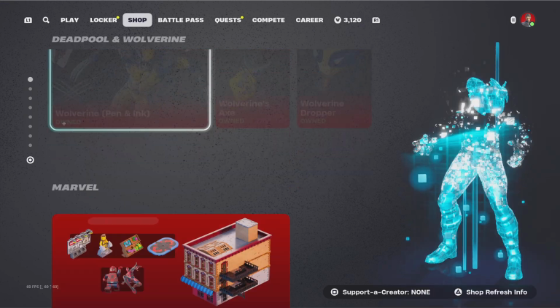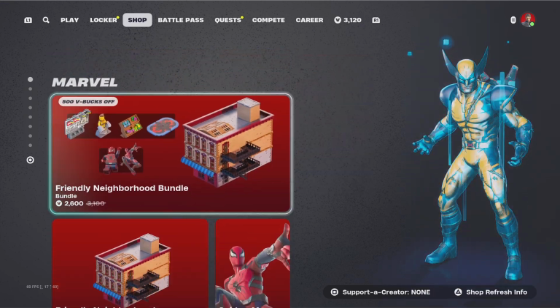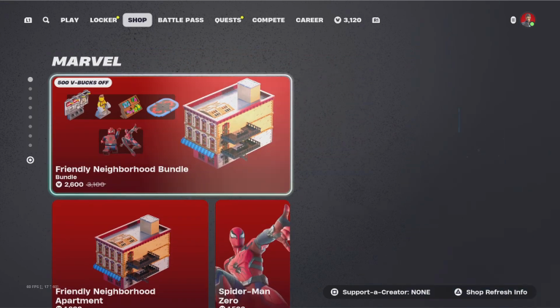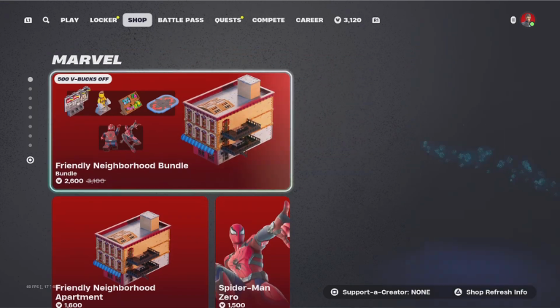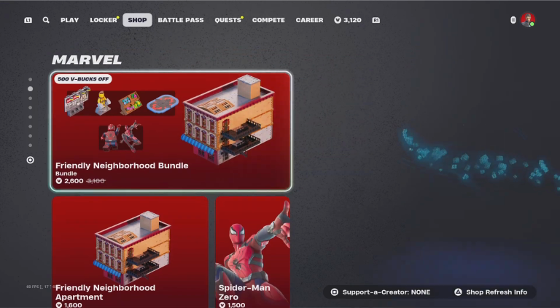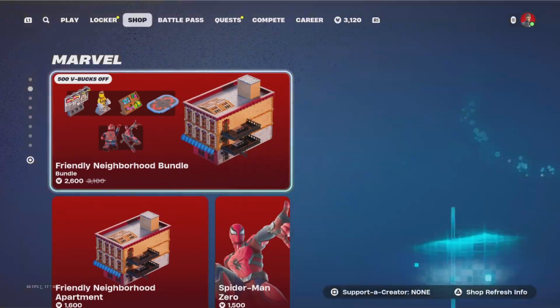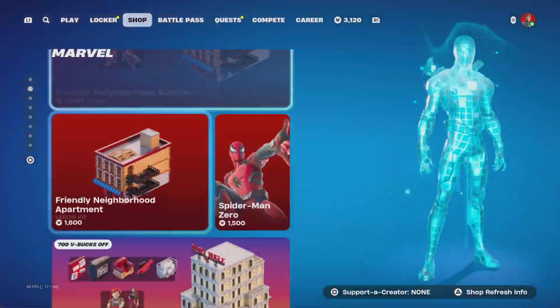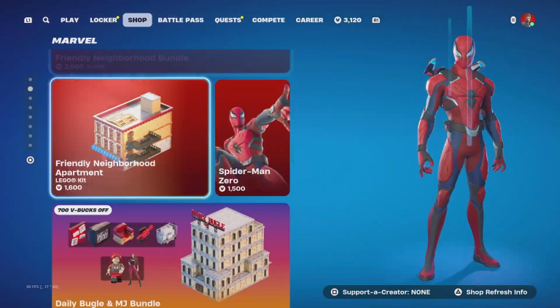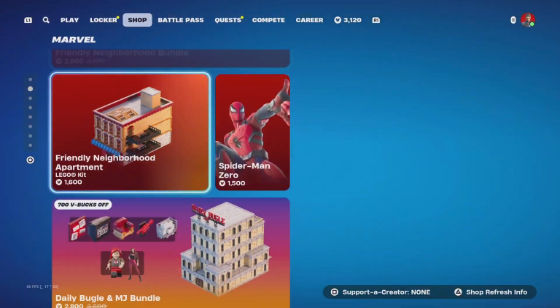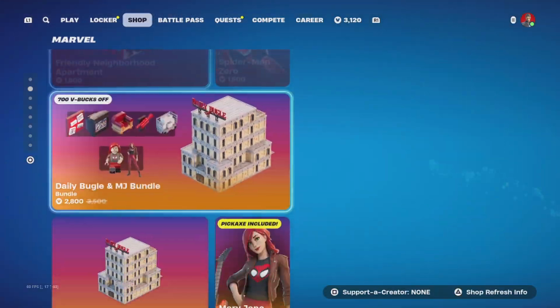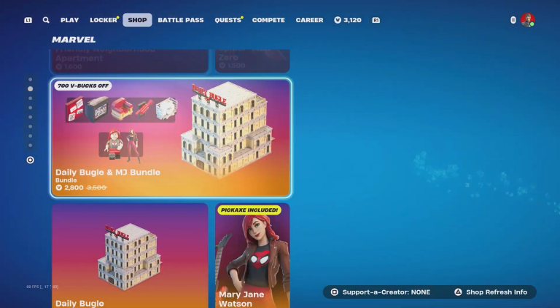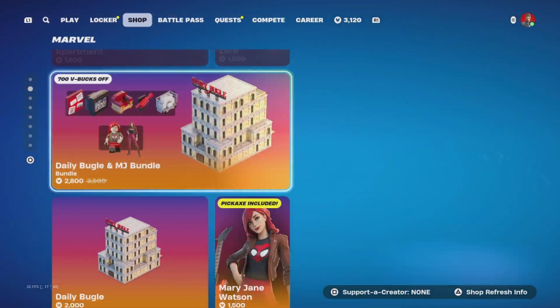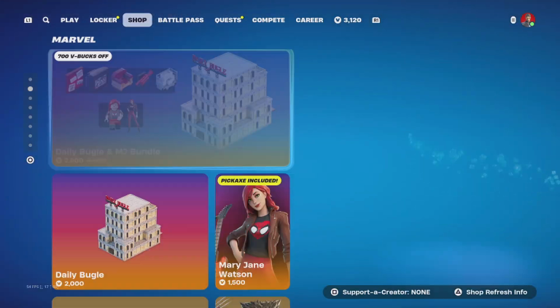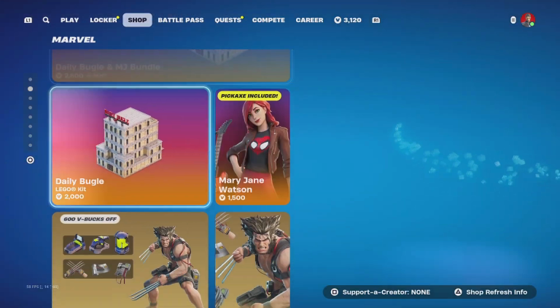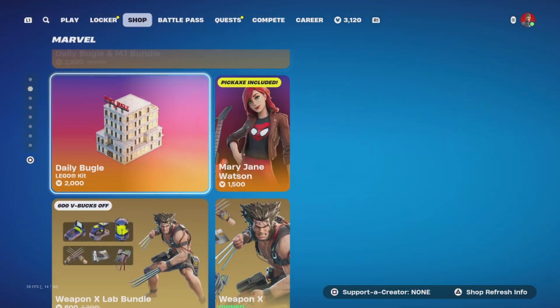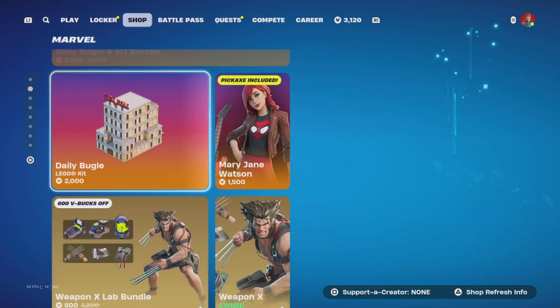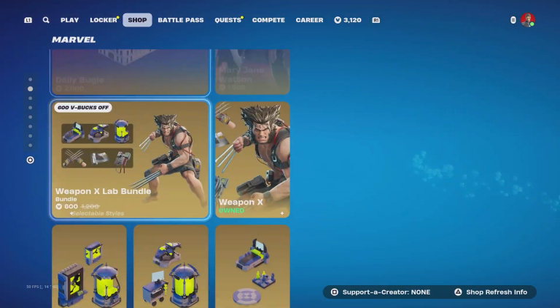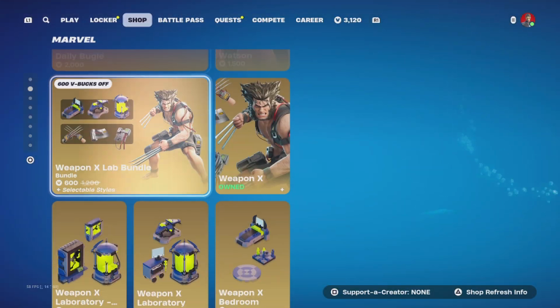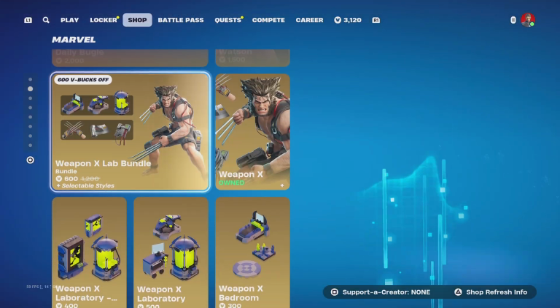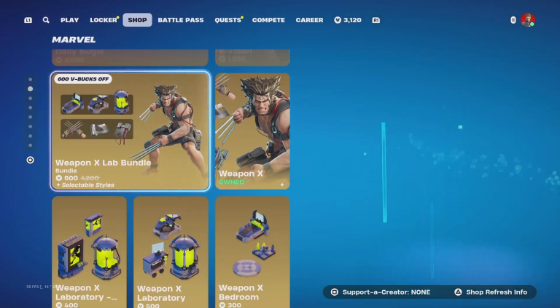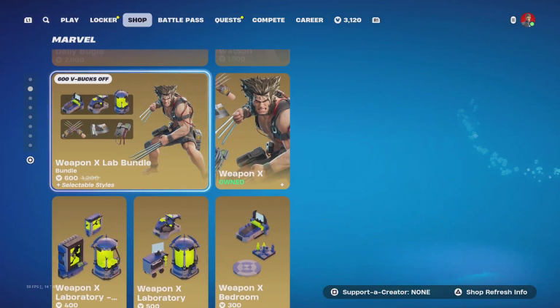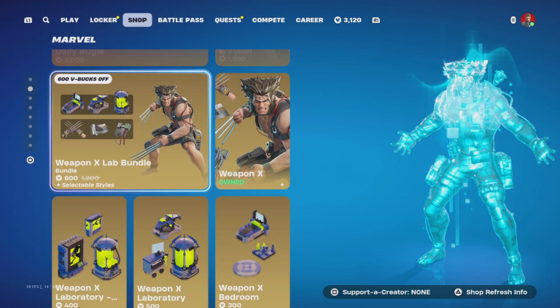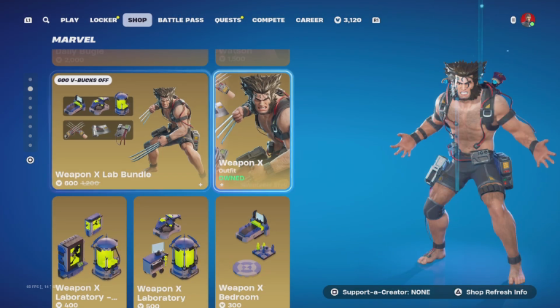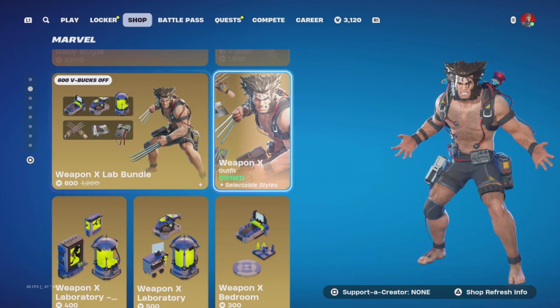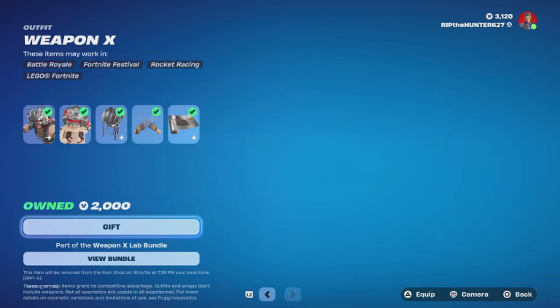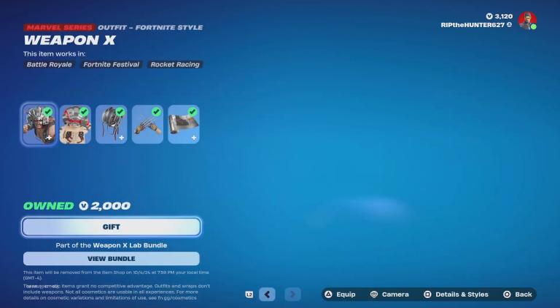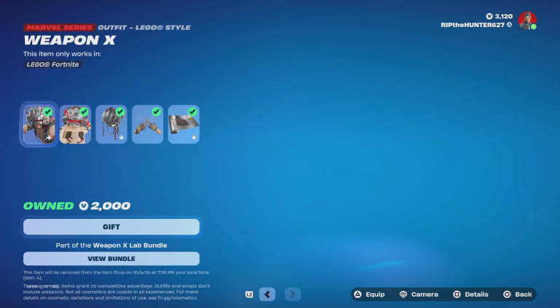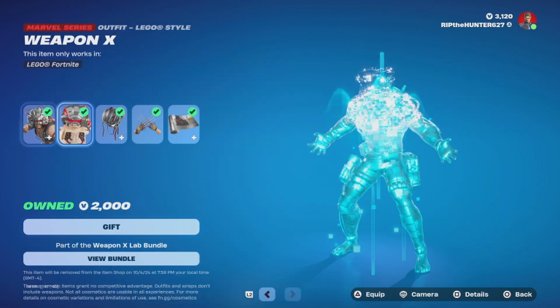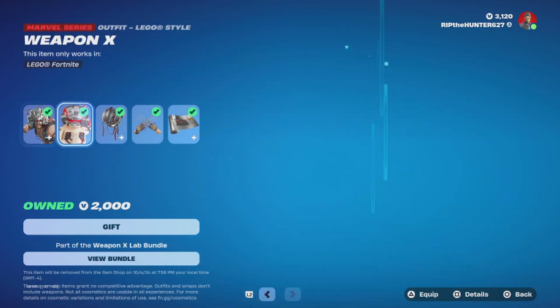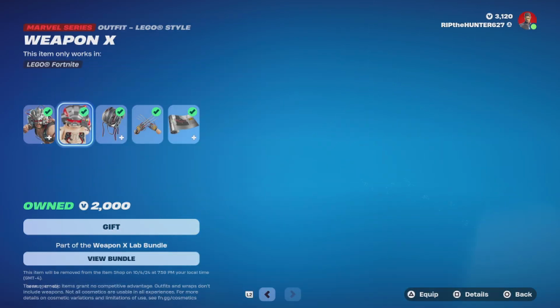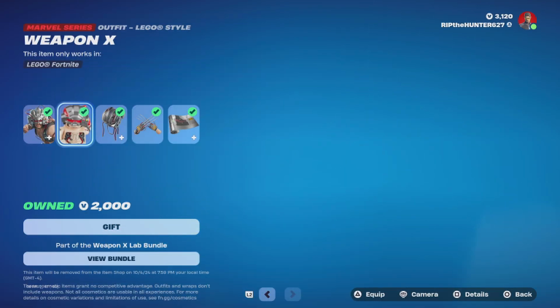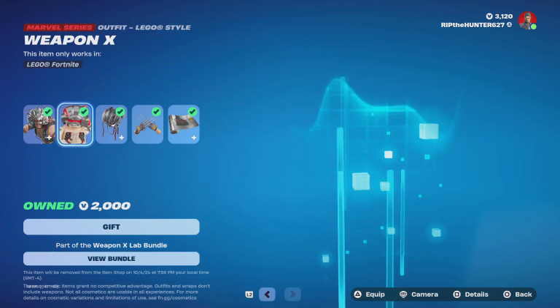All right, Marvel — we still got the Daily Bugle, and Weapon X is back in the item shop.